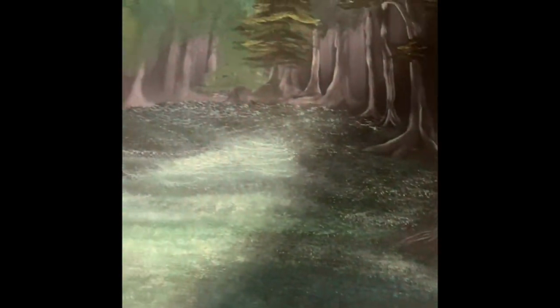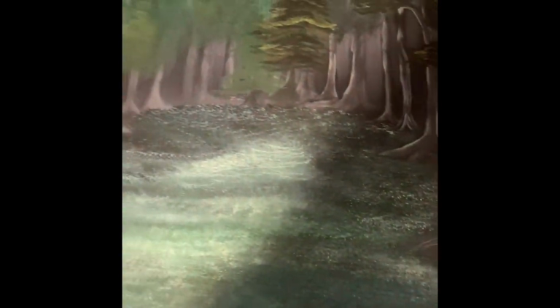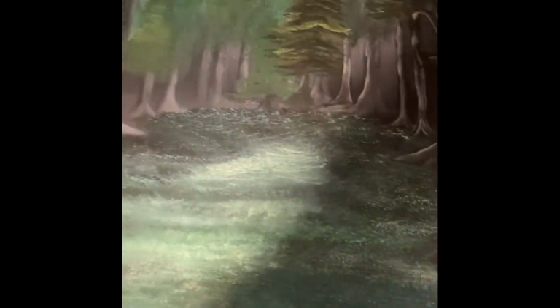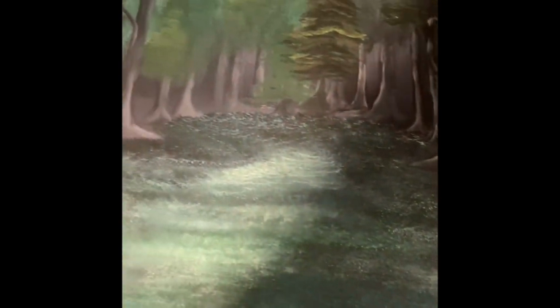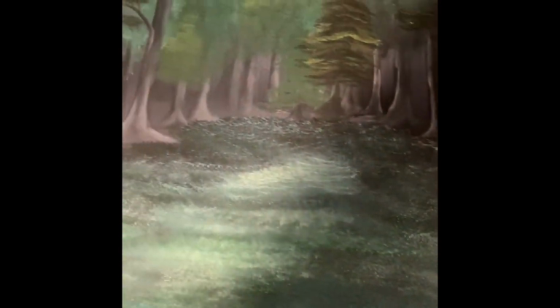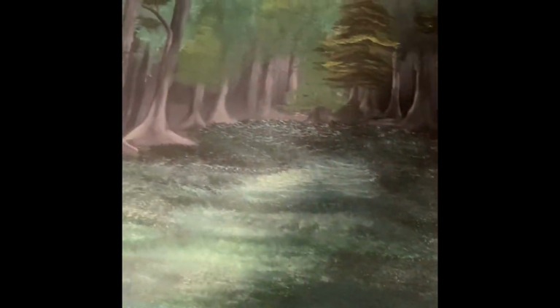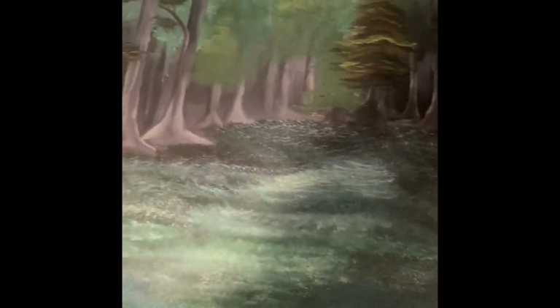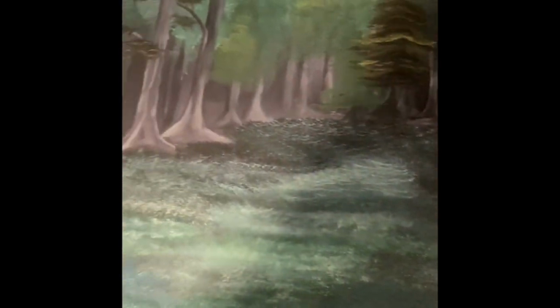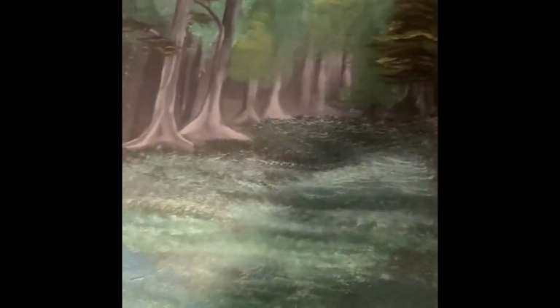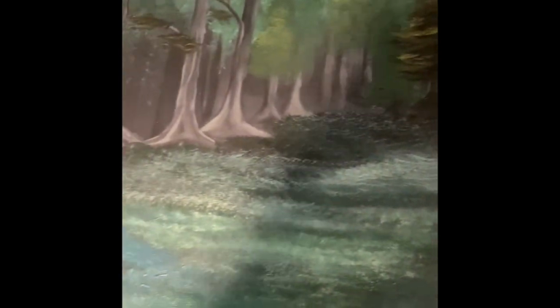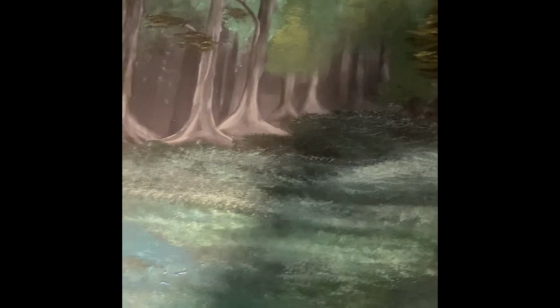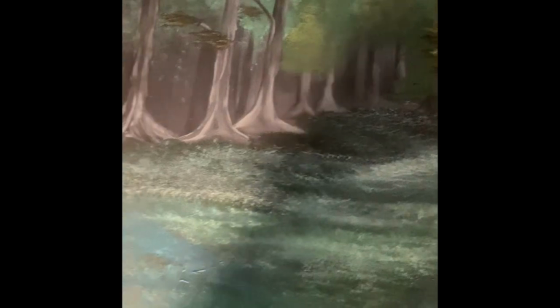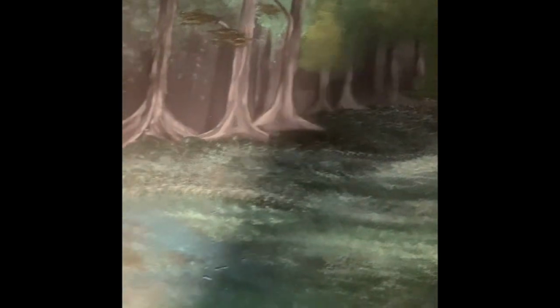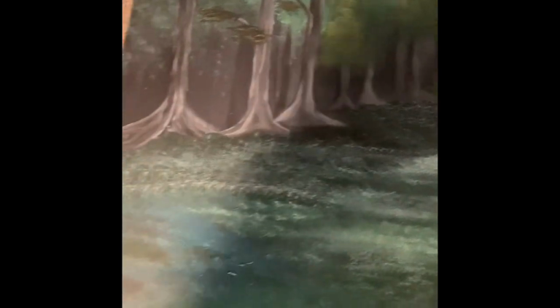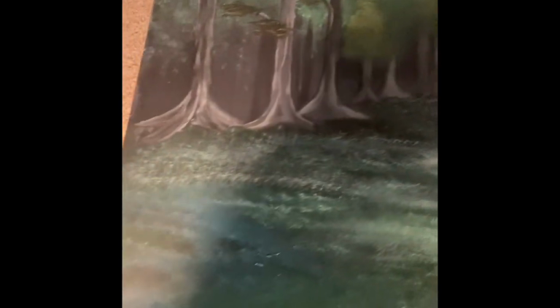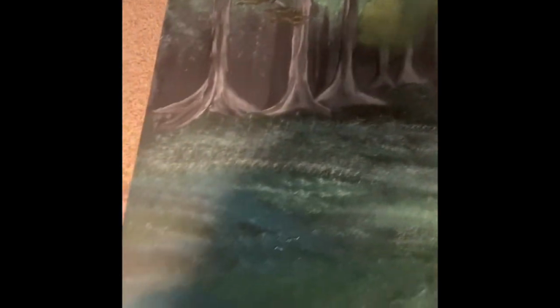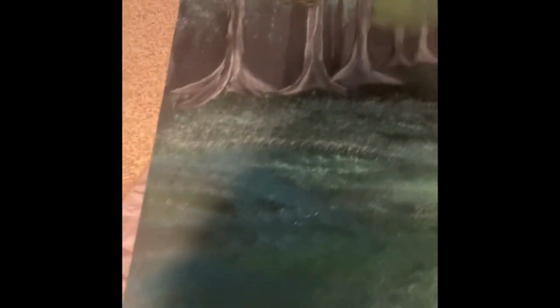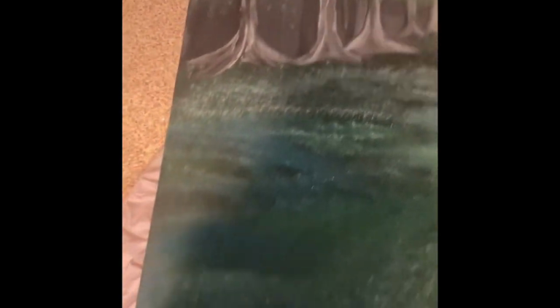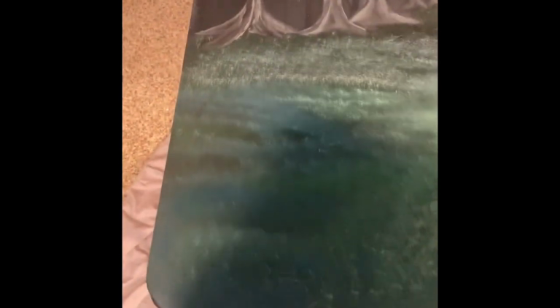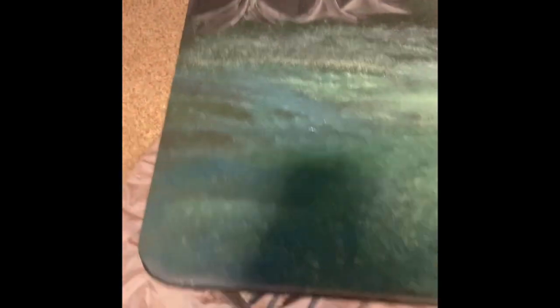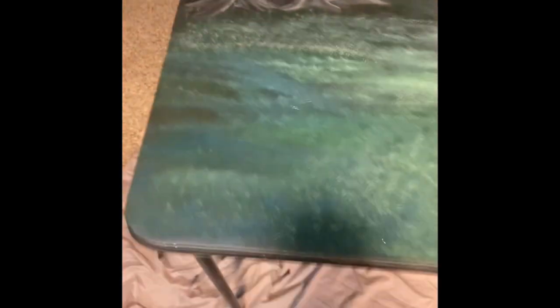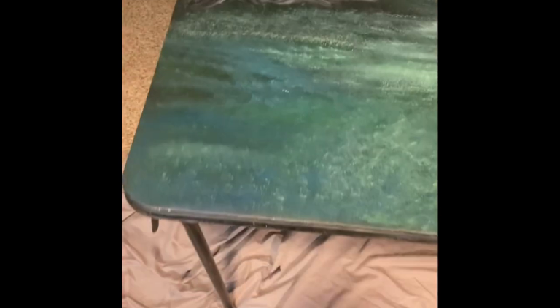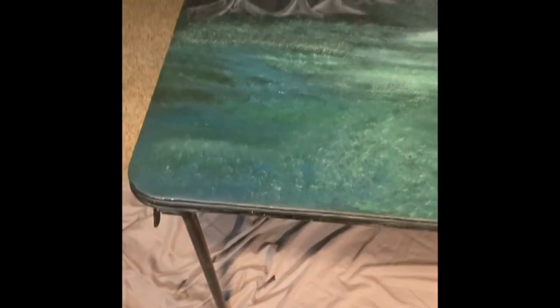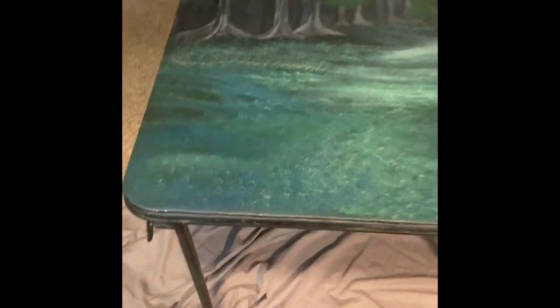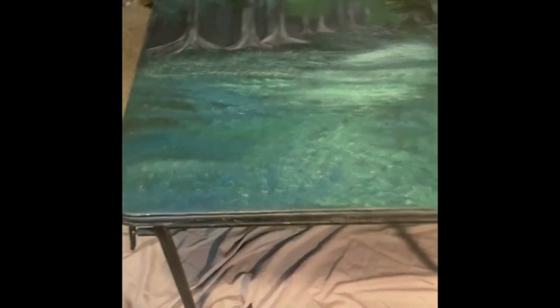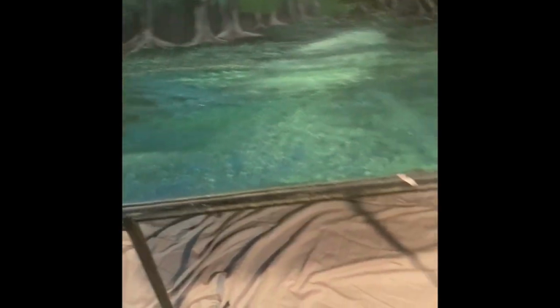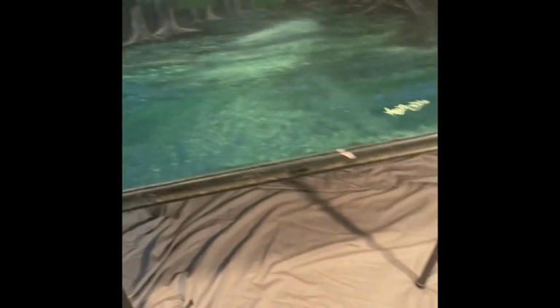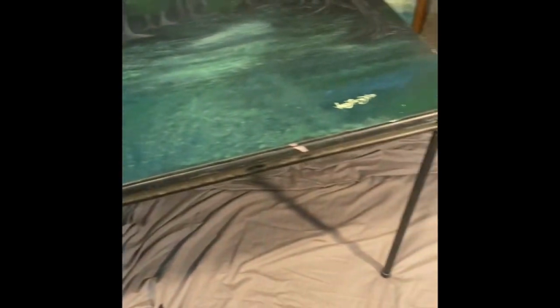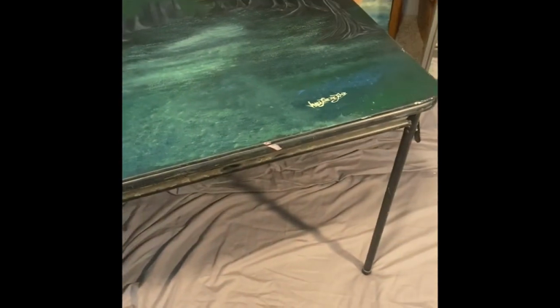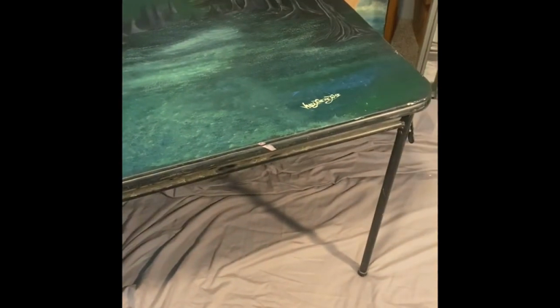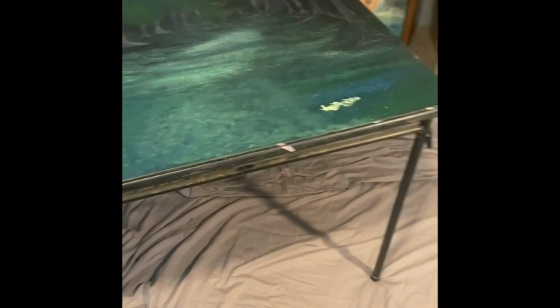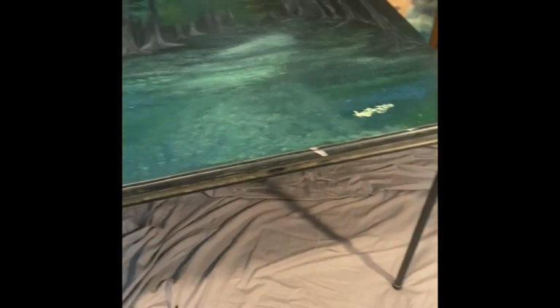There it is, folks. A new cardboard table. Oh, yeah.